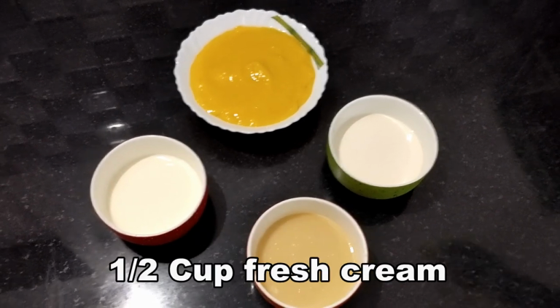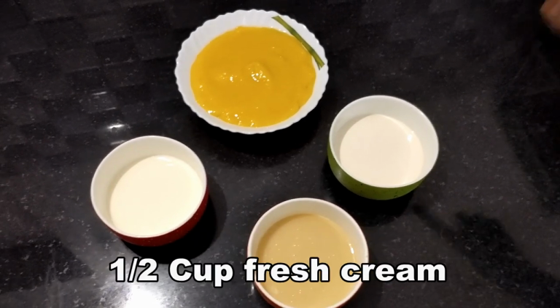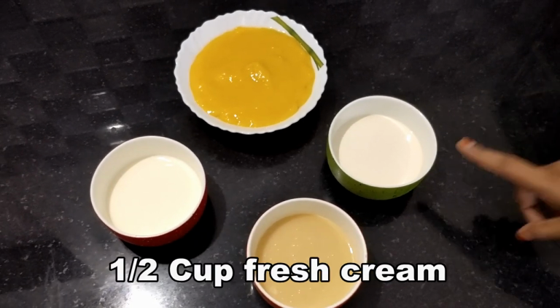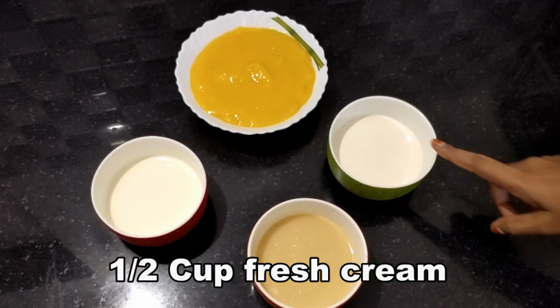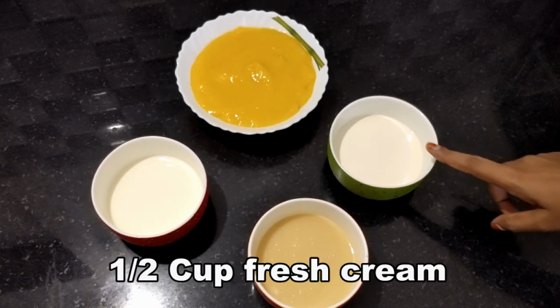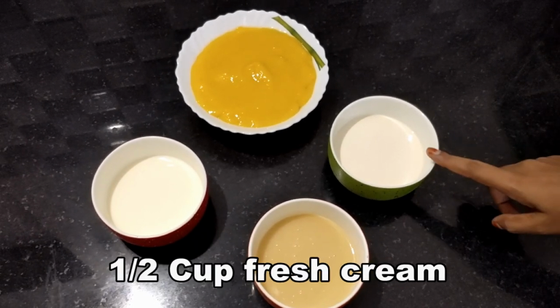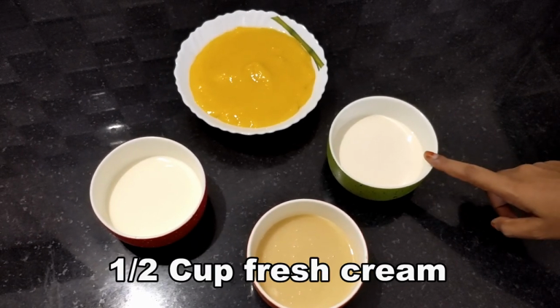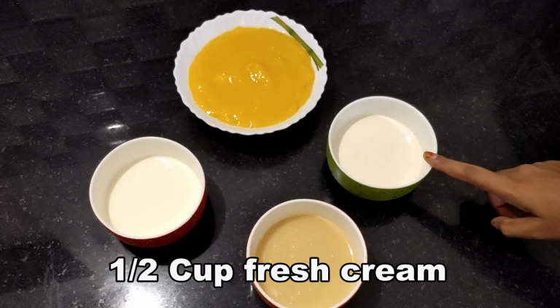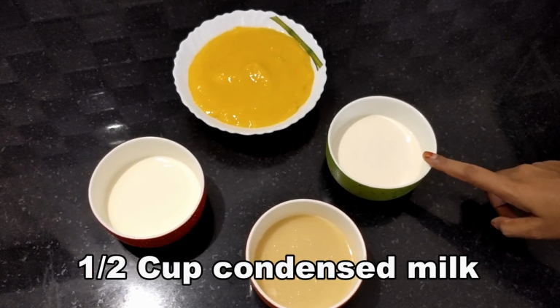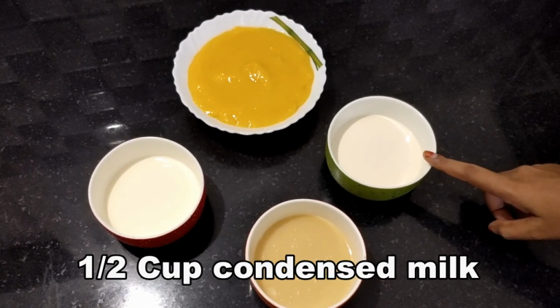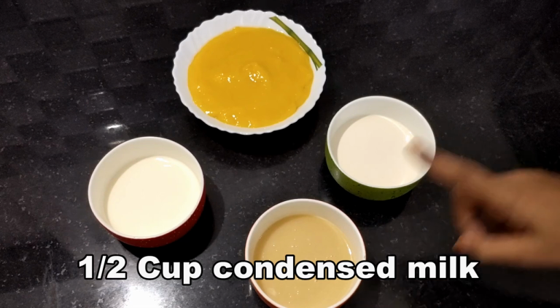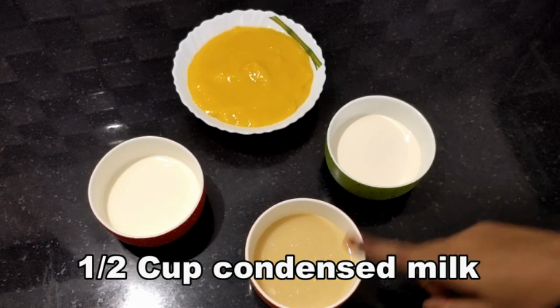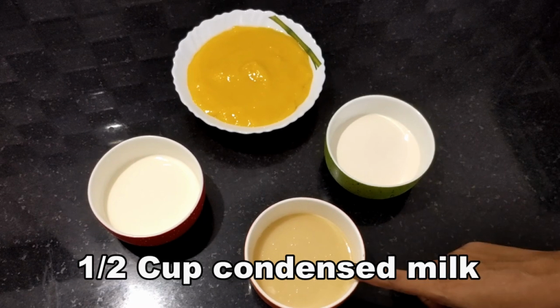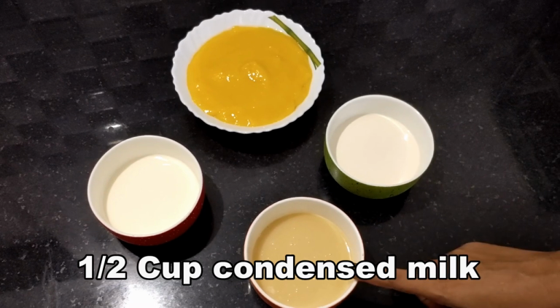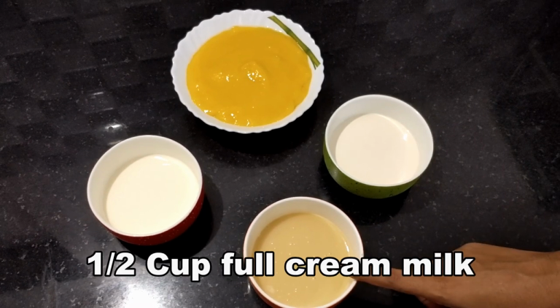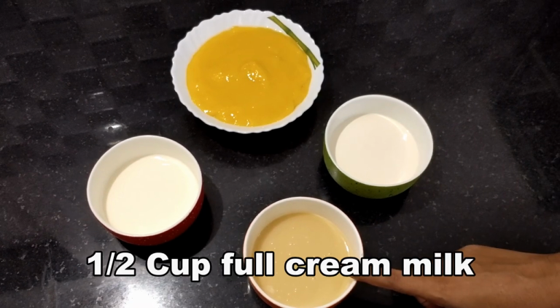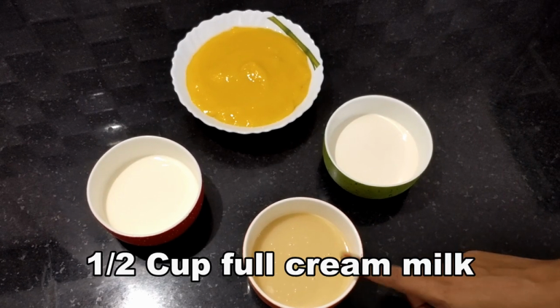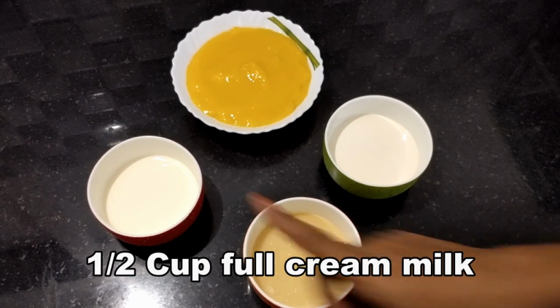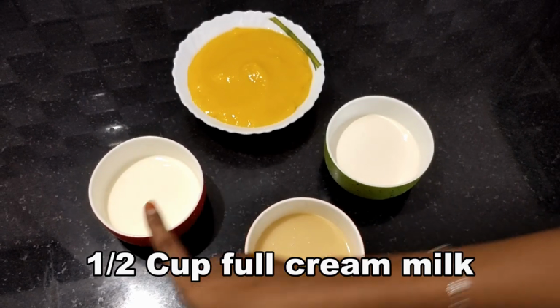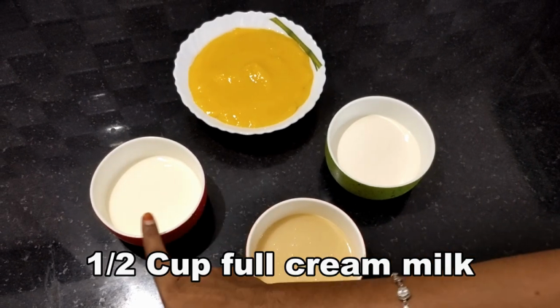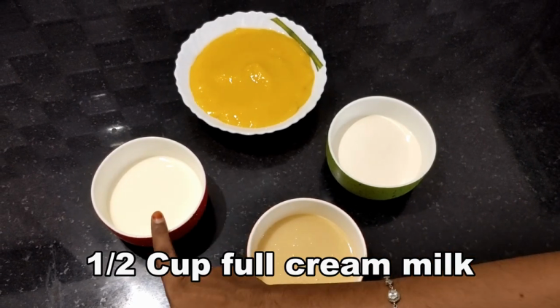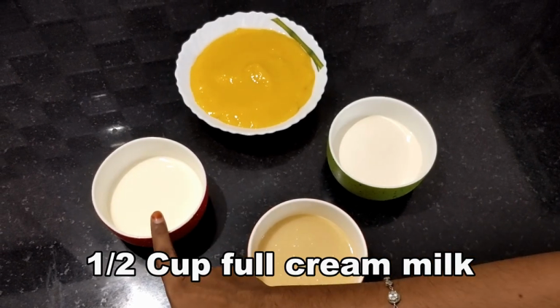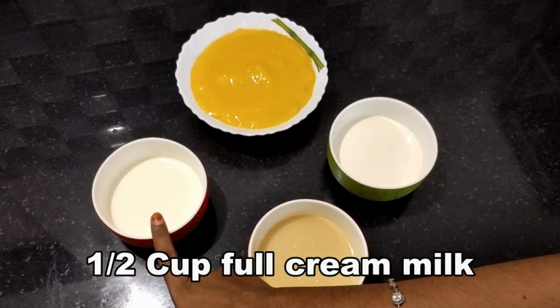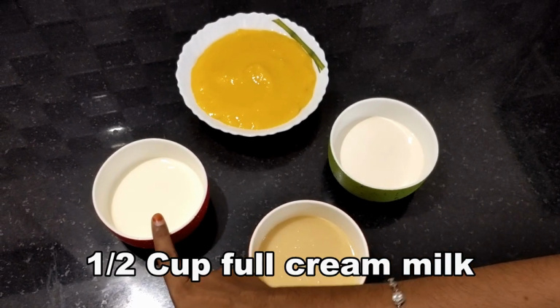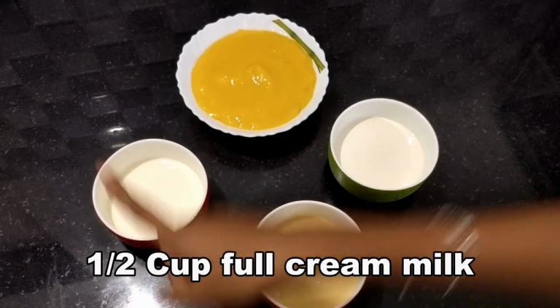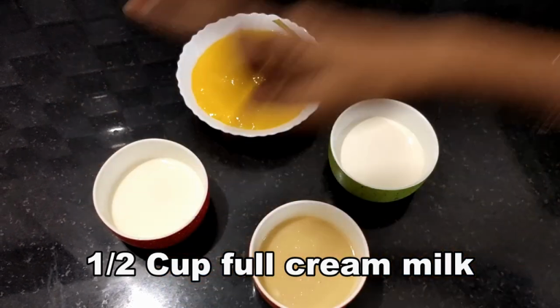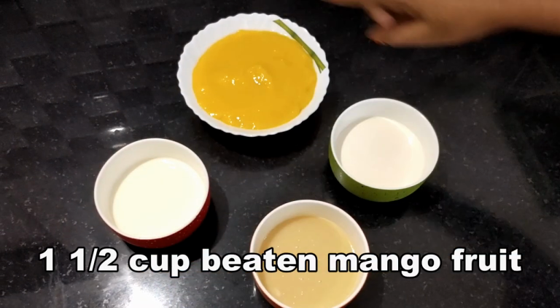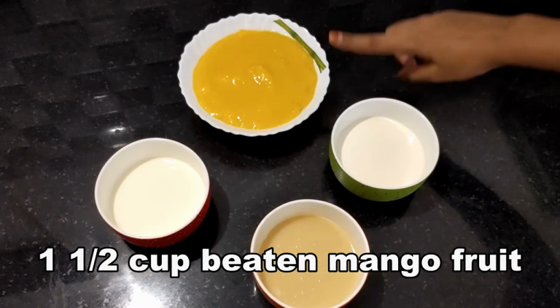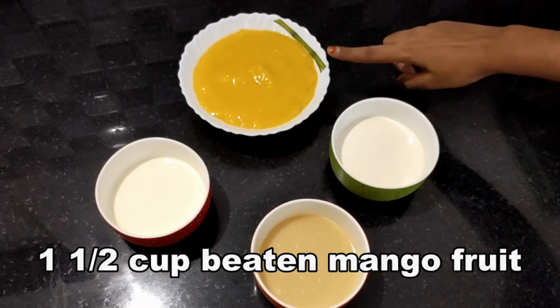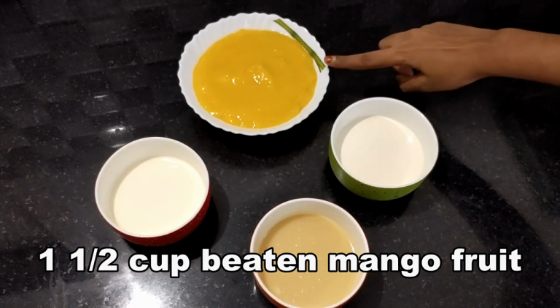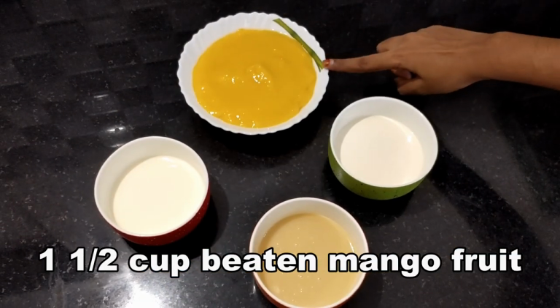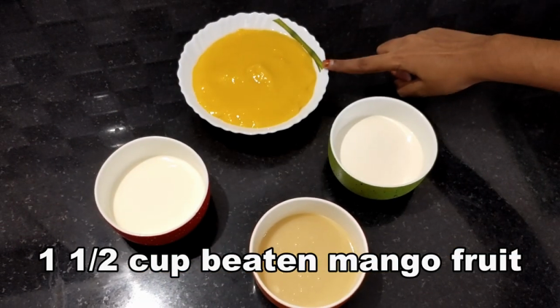Here are the ingredients: 1 cup fresh cream, 1 cup condensed milk, 1 cup full cream mango pulp, and 1 cup aracham.